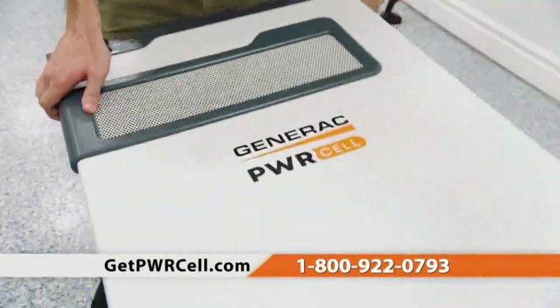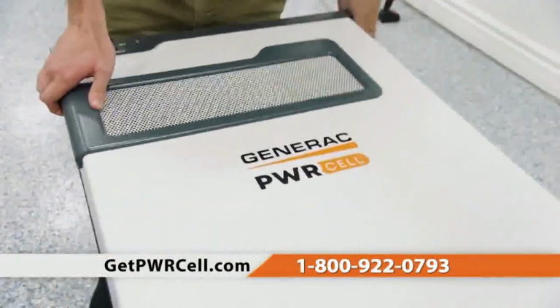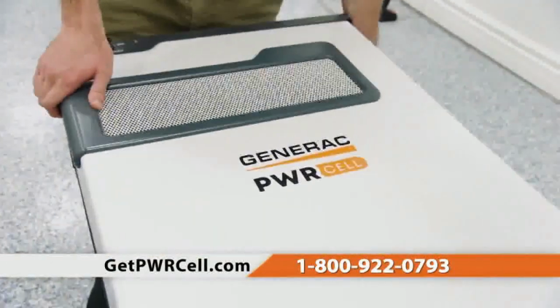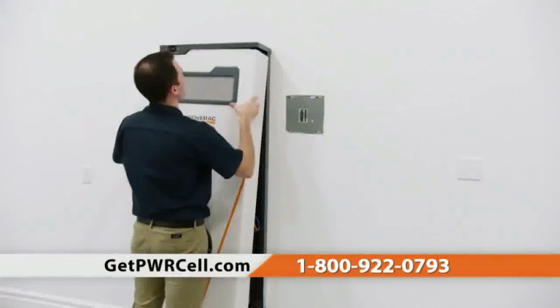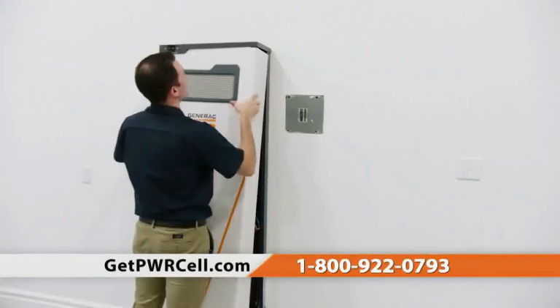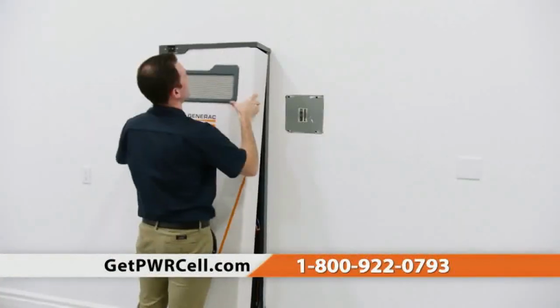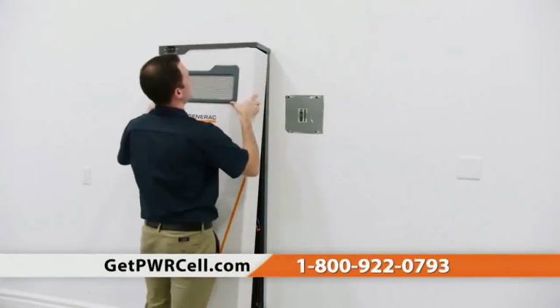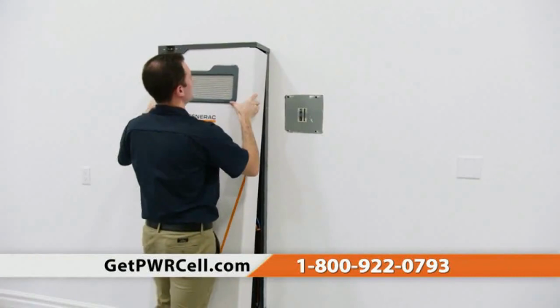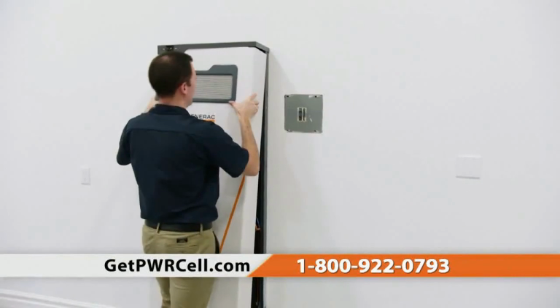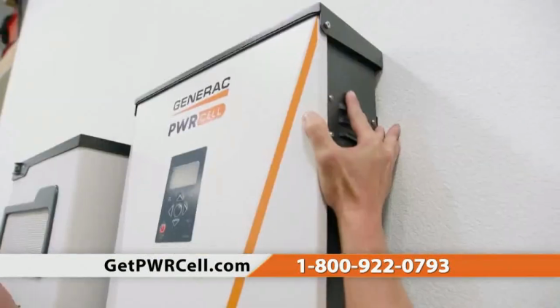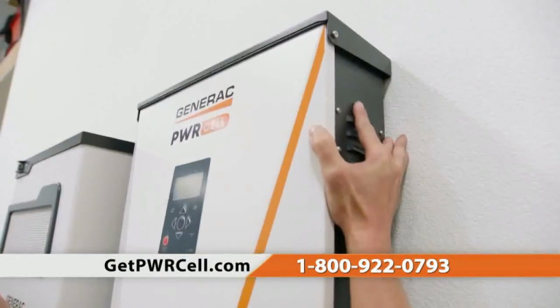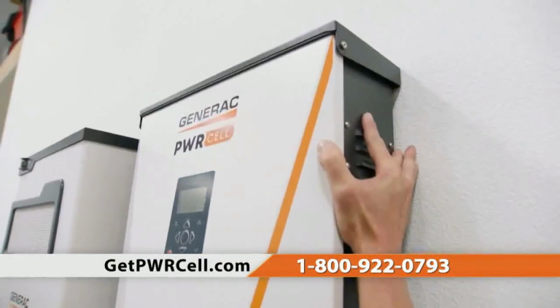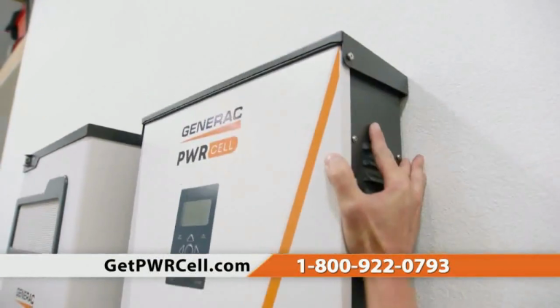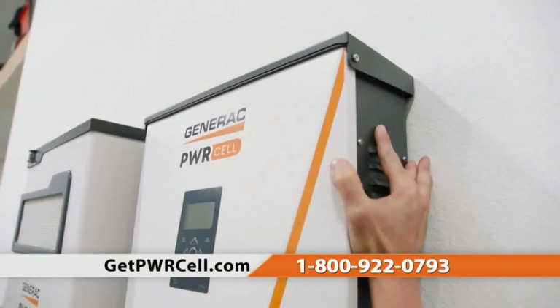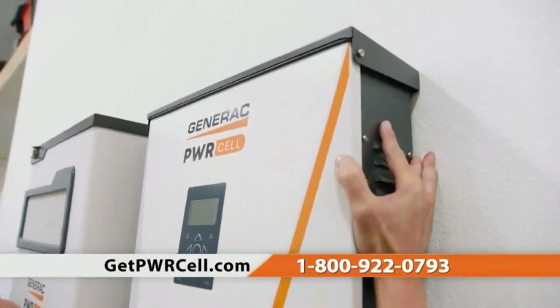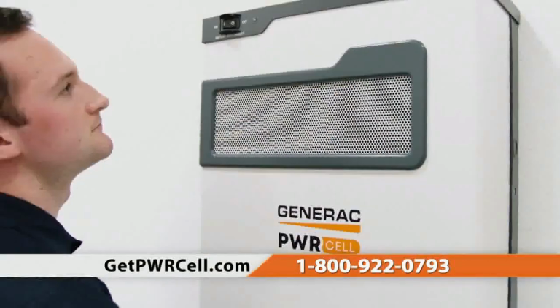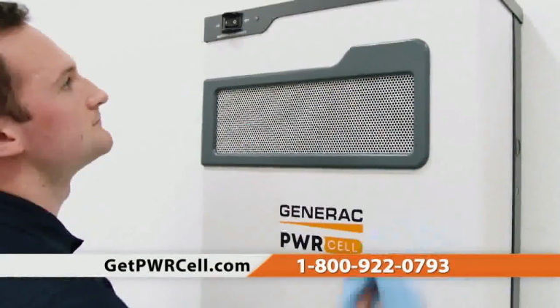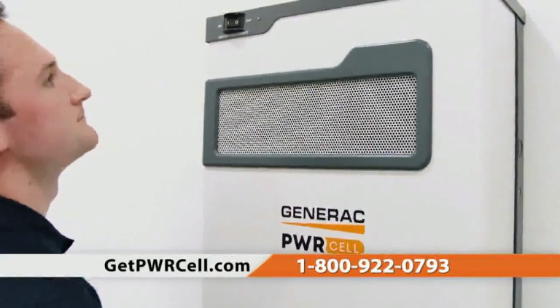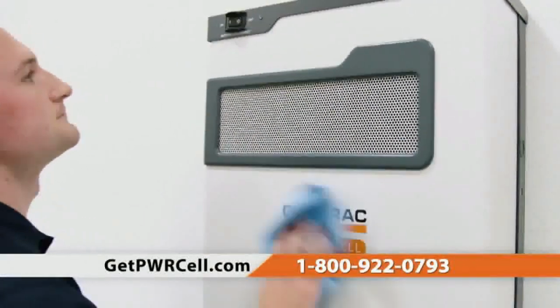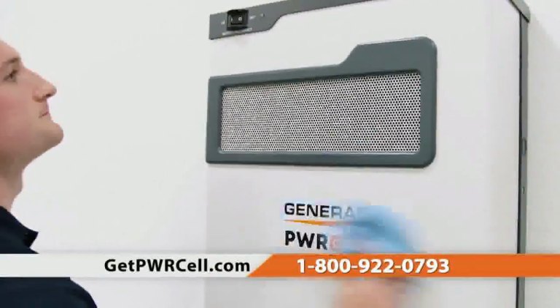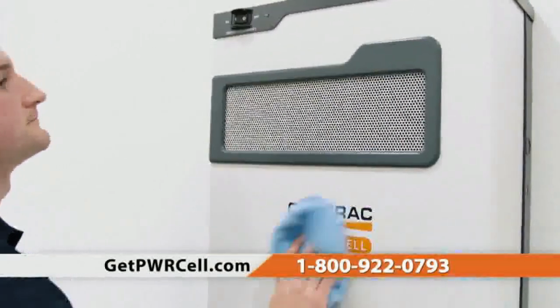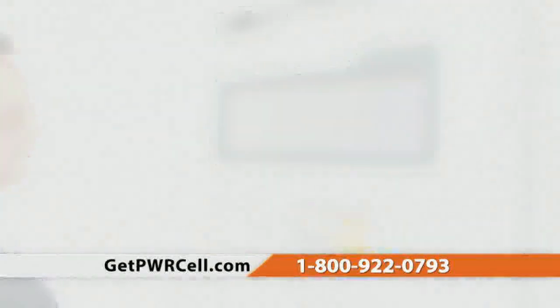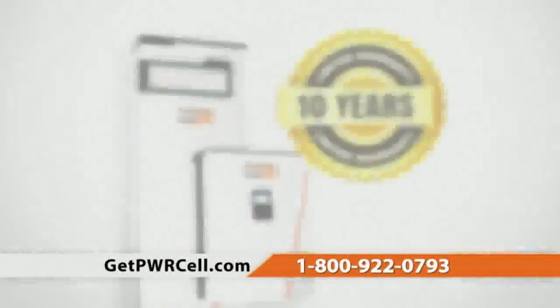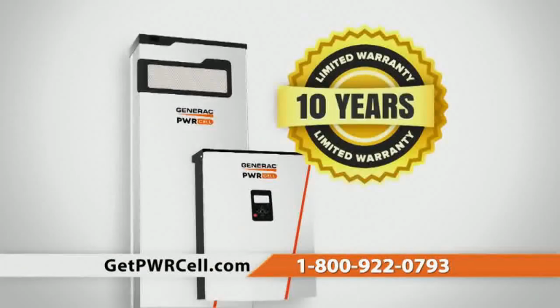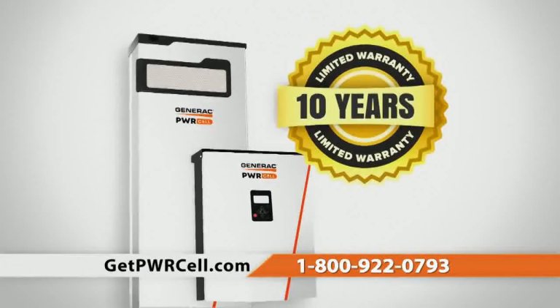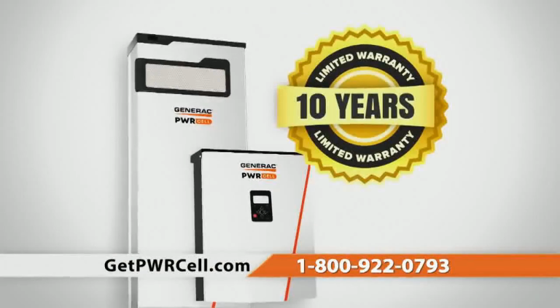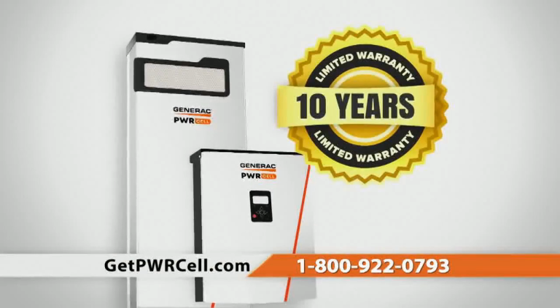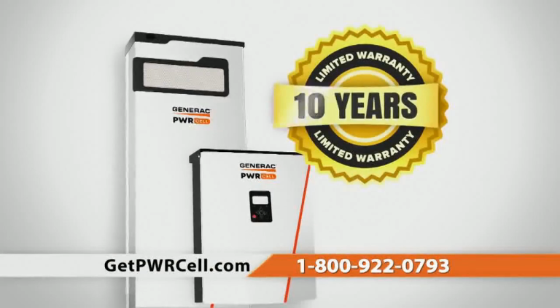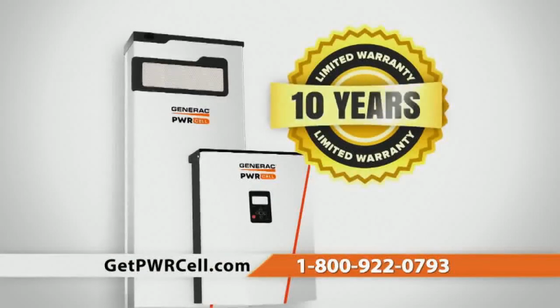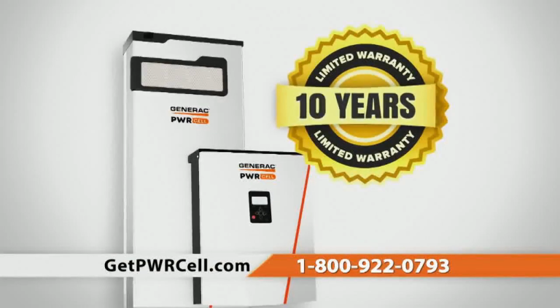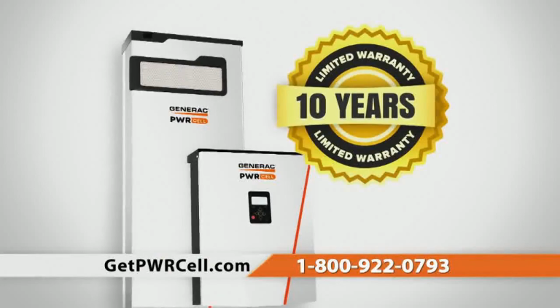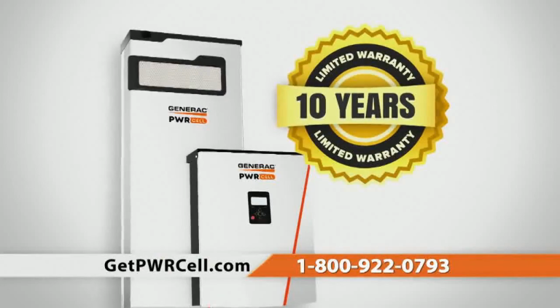PowerCell's modular design allows for easy customization for any home or budget. And PowerCell is backed with a 10-year limited warranty.